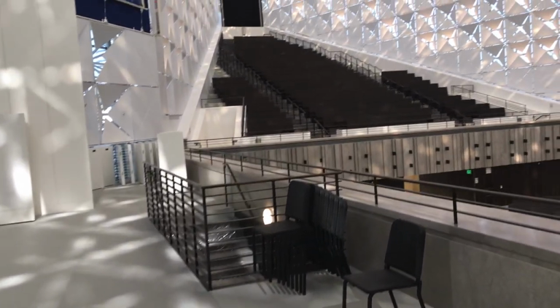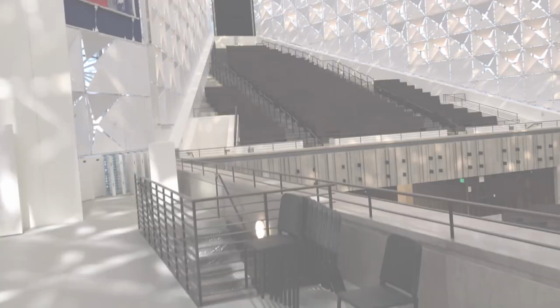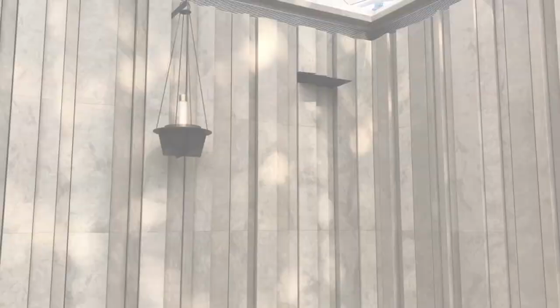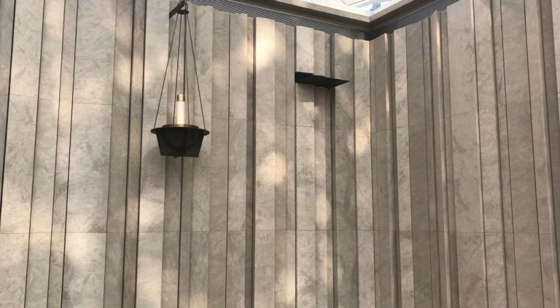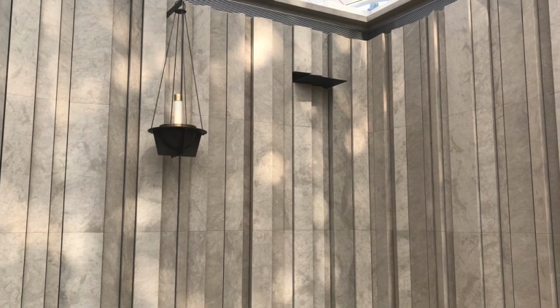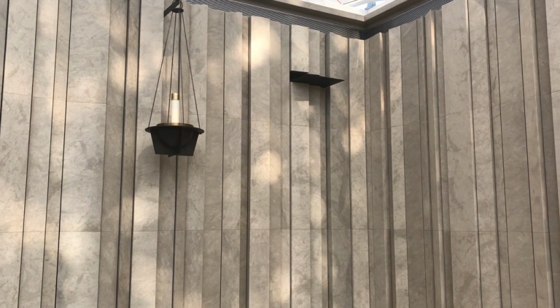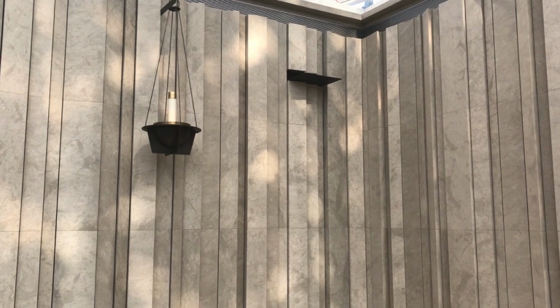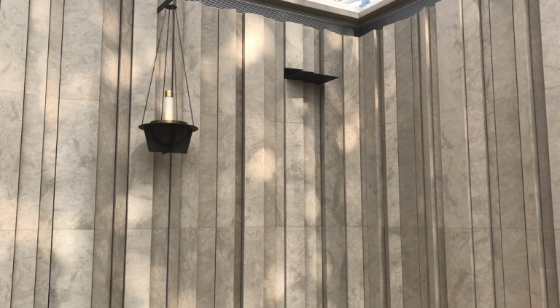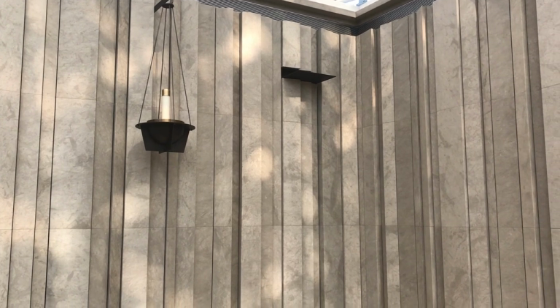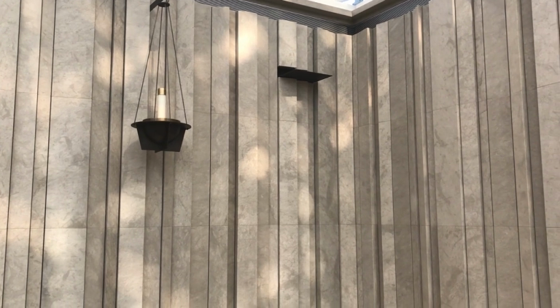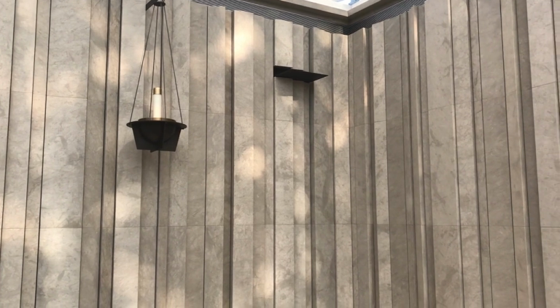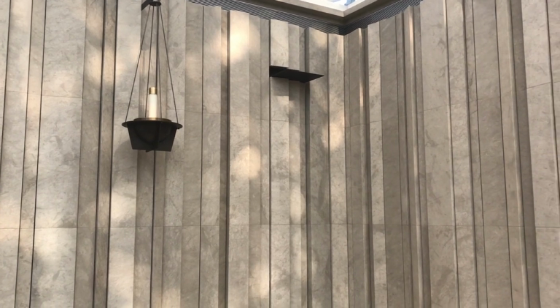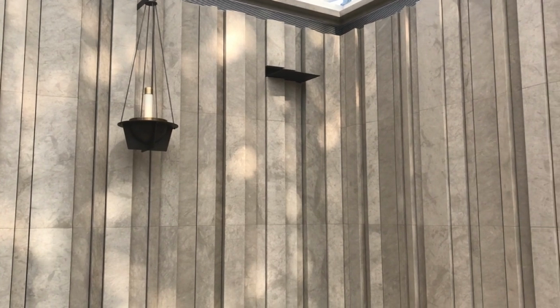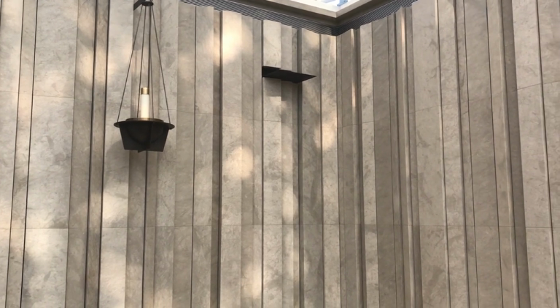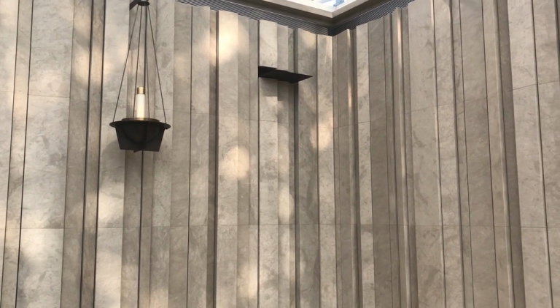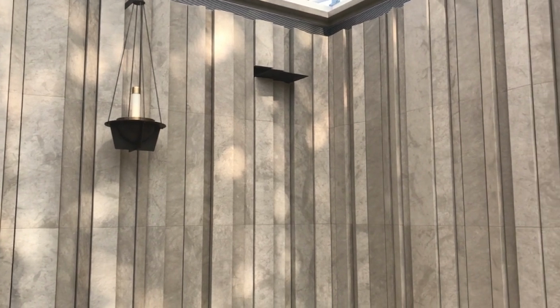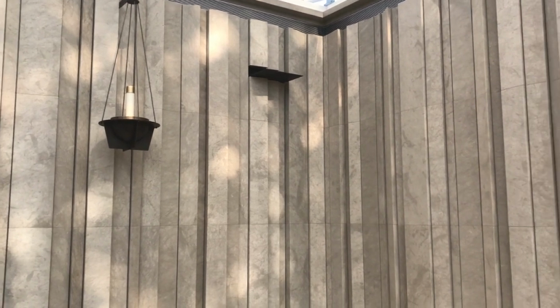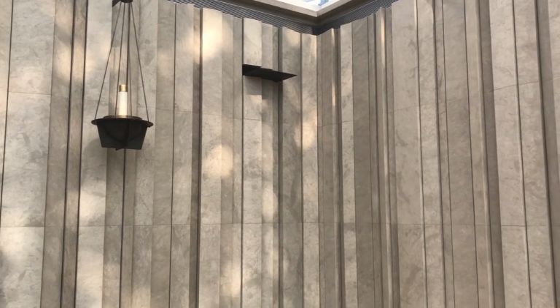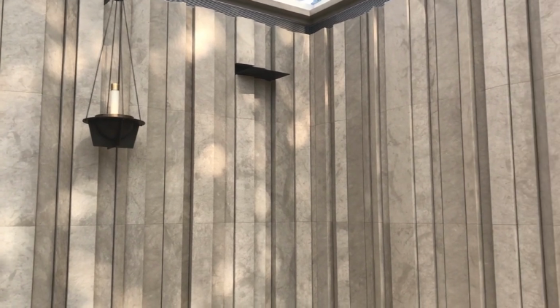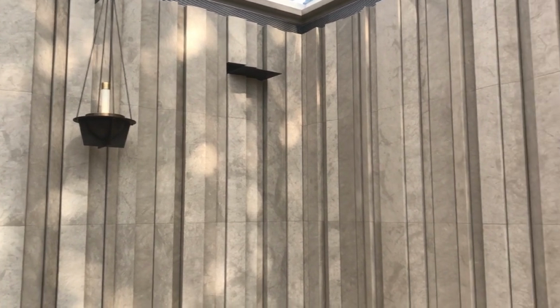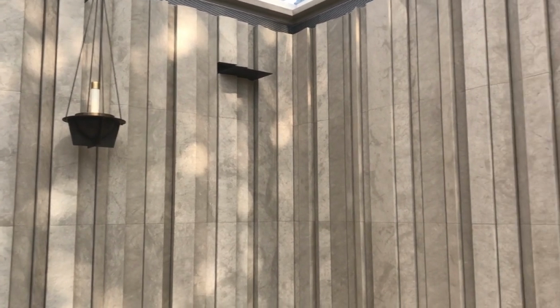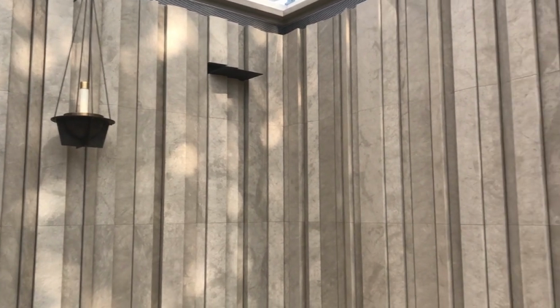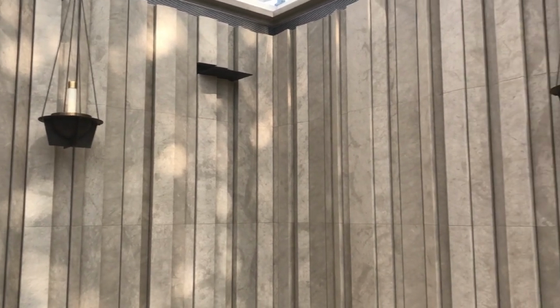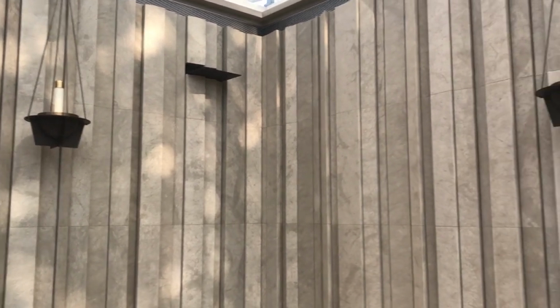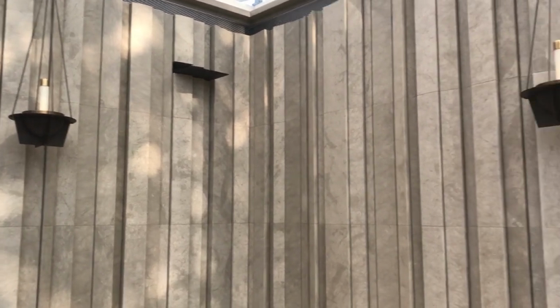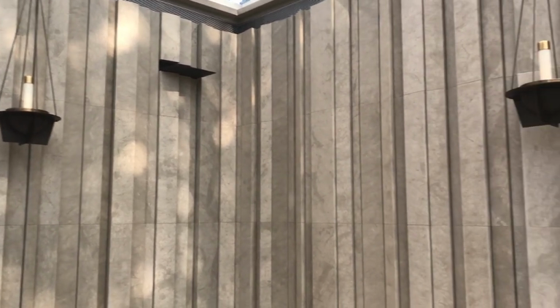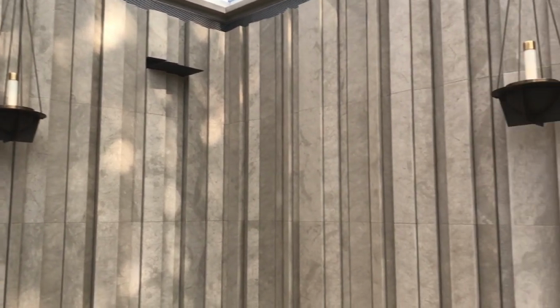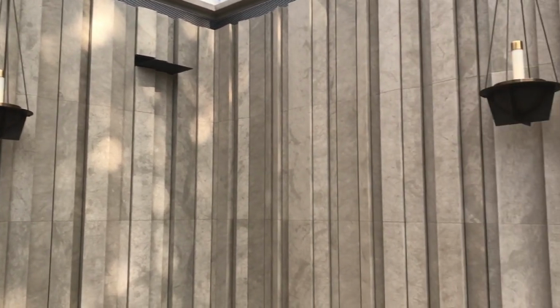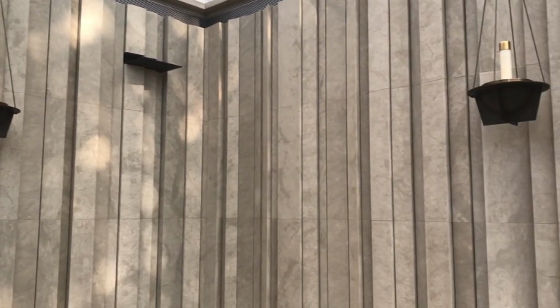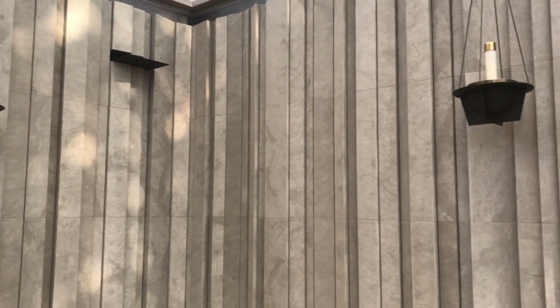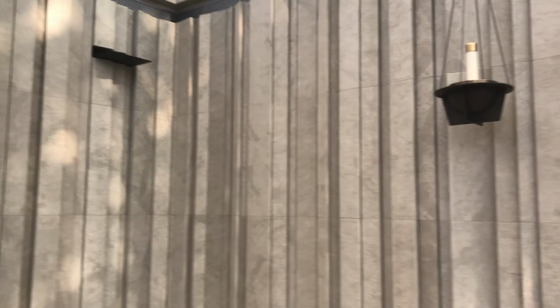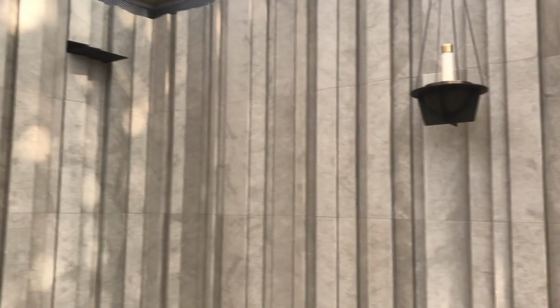Here is a detail of dappled light on the walls of the worship space.